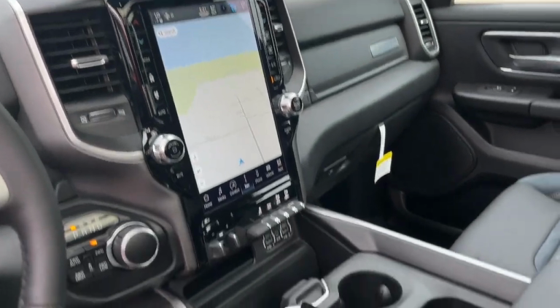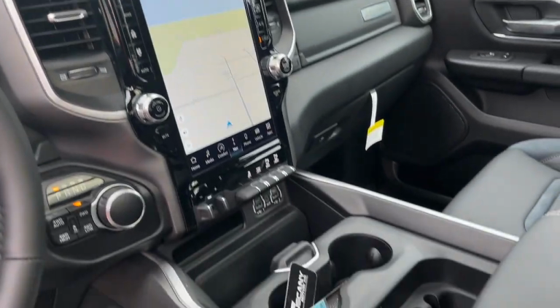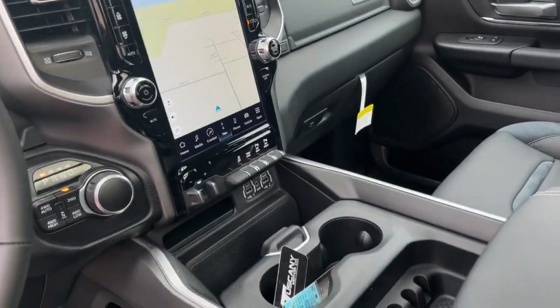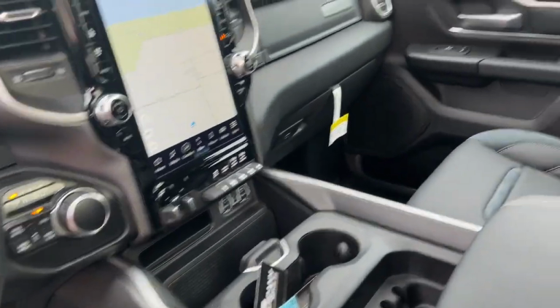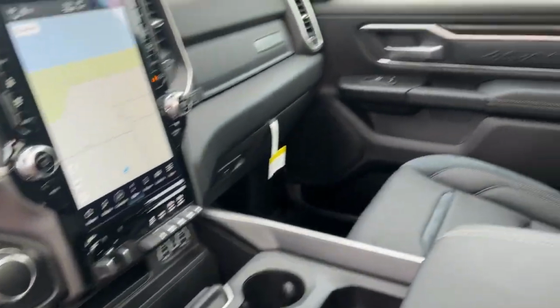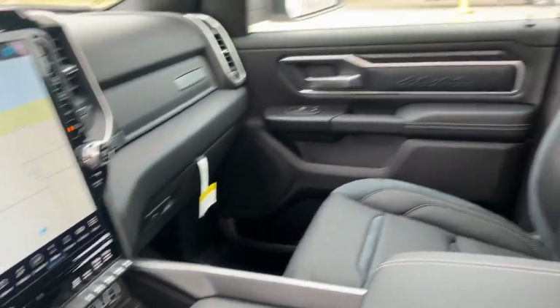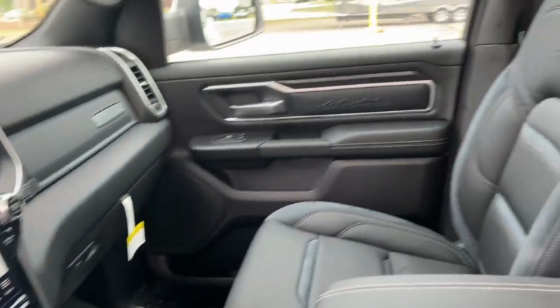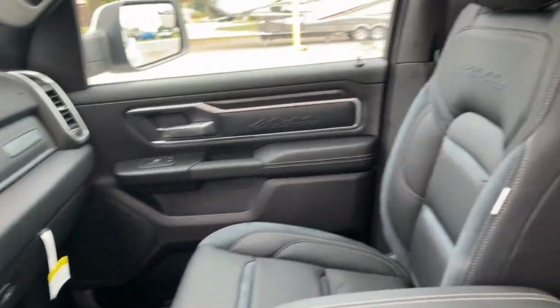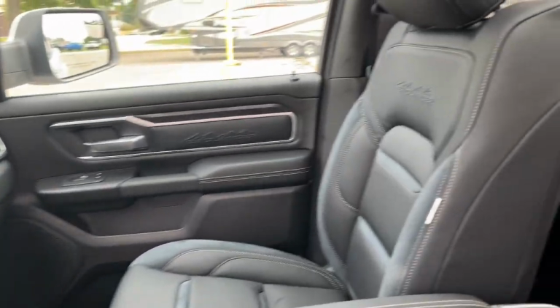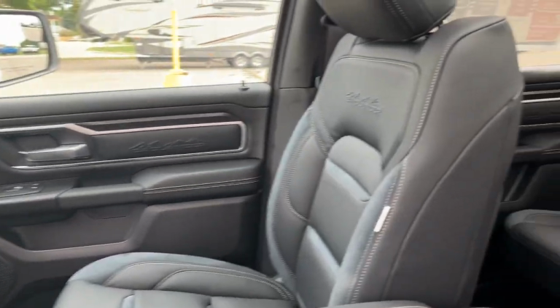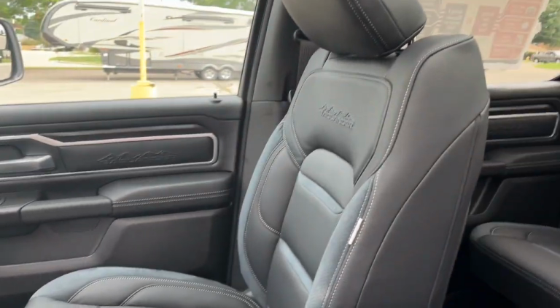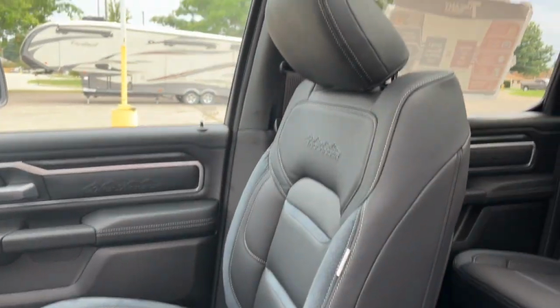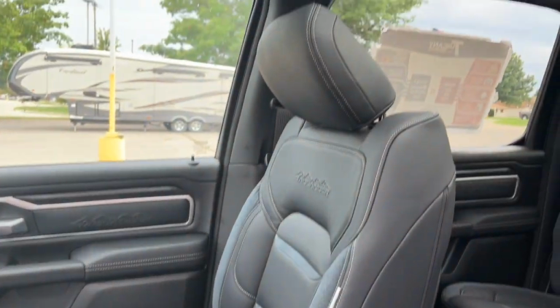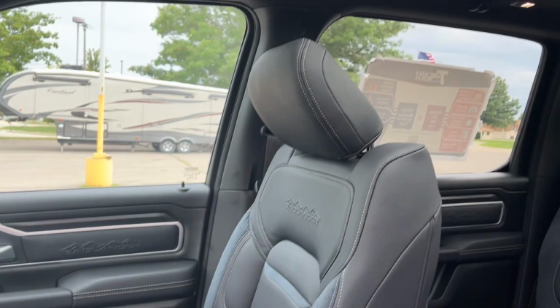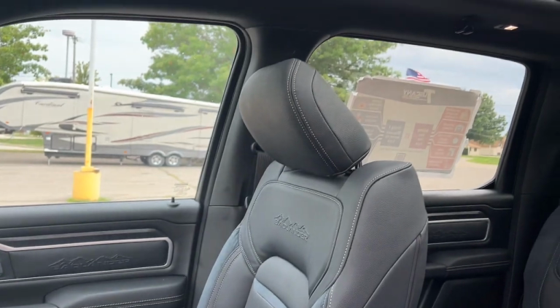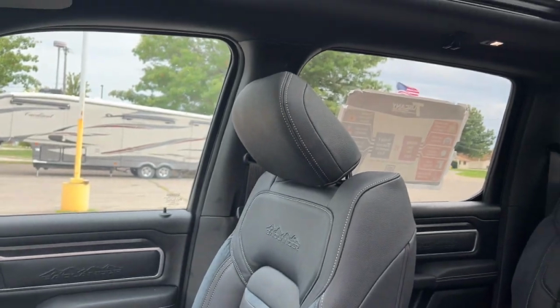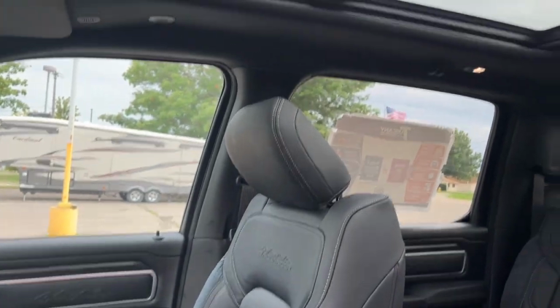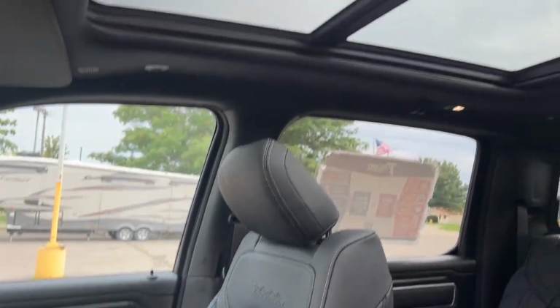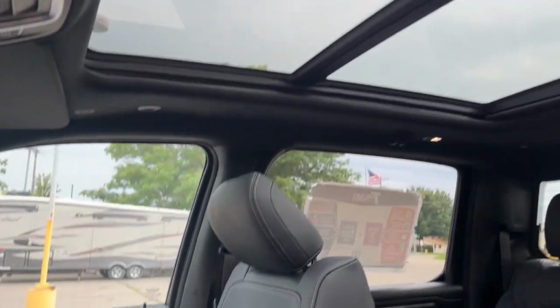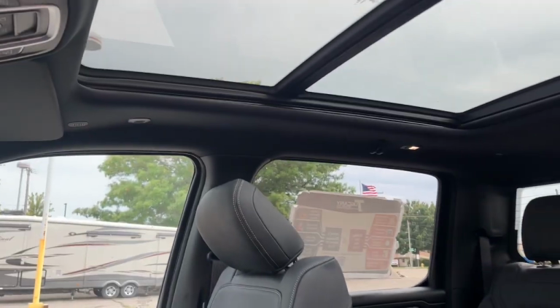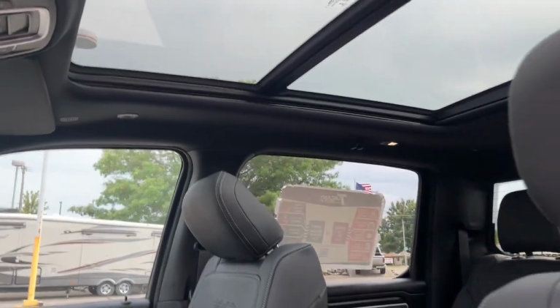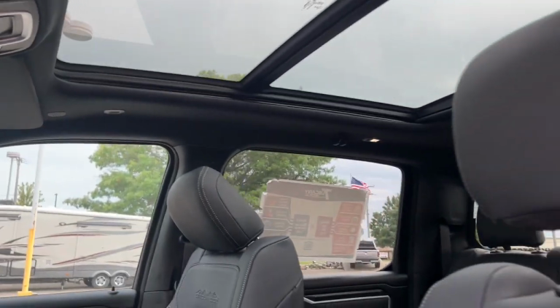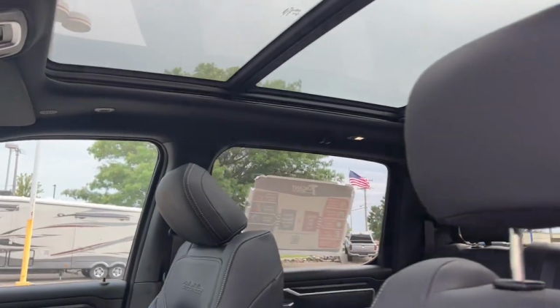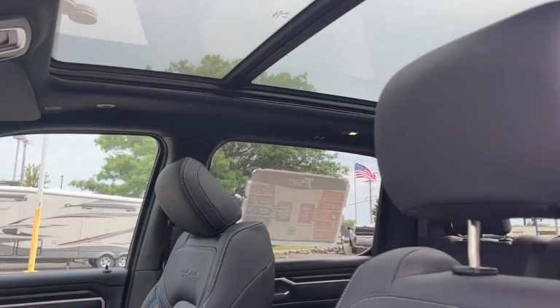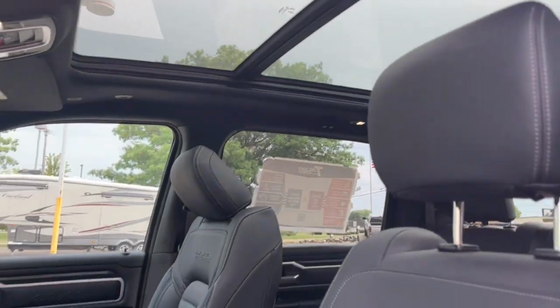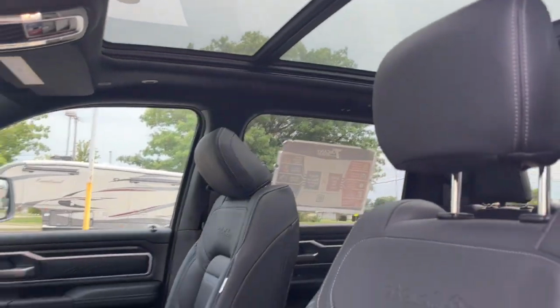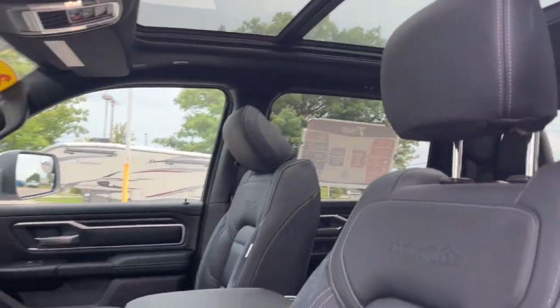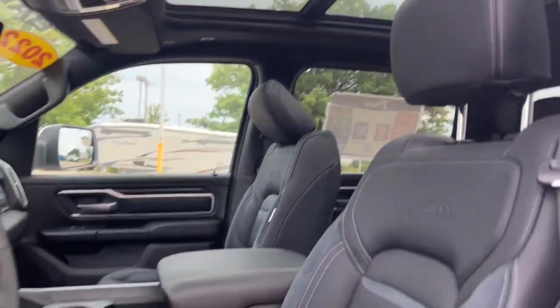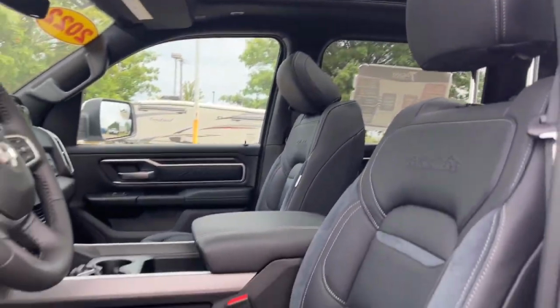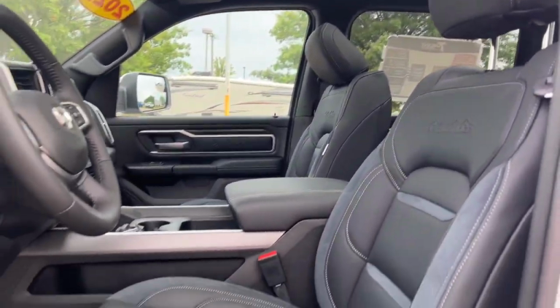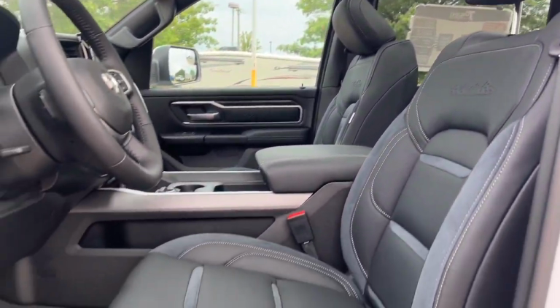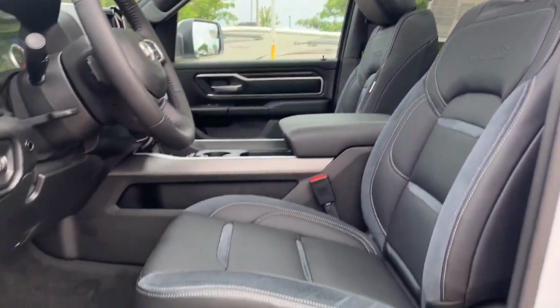Fog lamps, electronic stability control, heated front seat, Bluetooth connection.